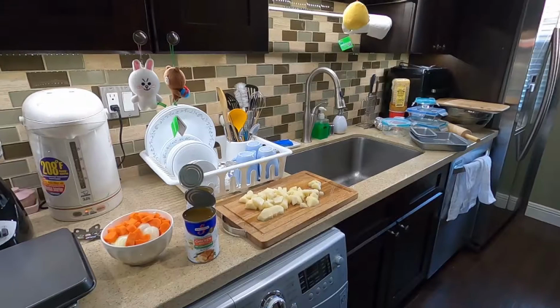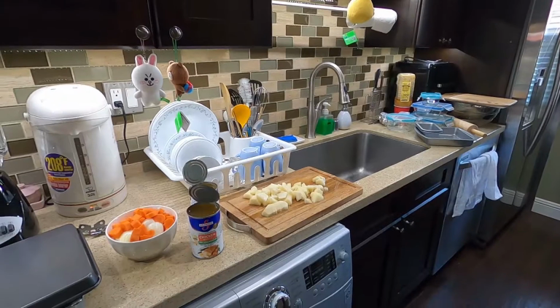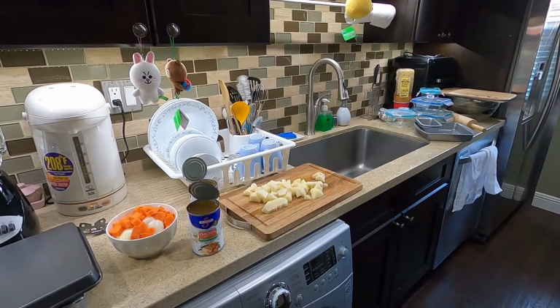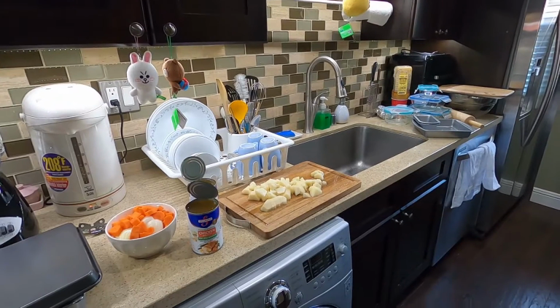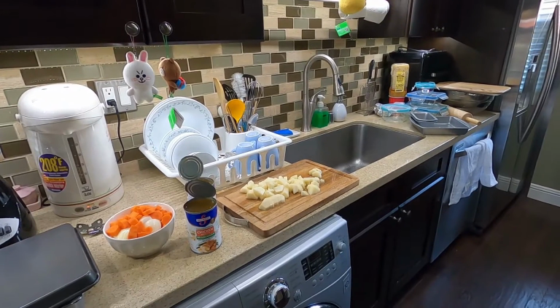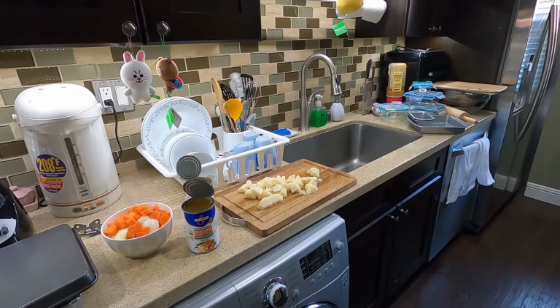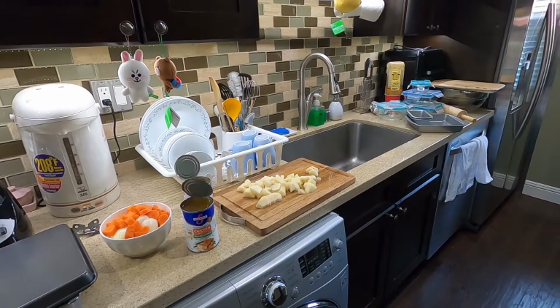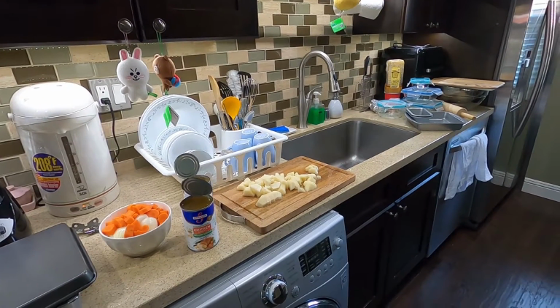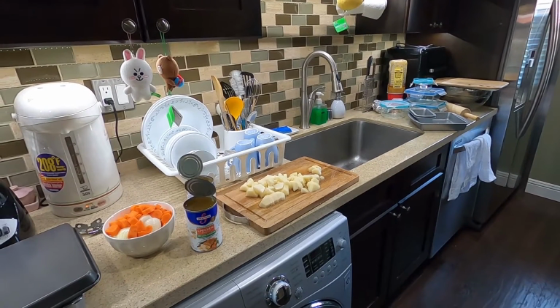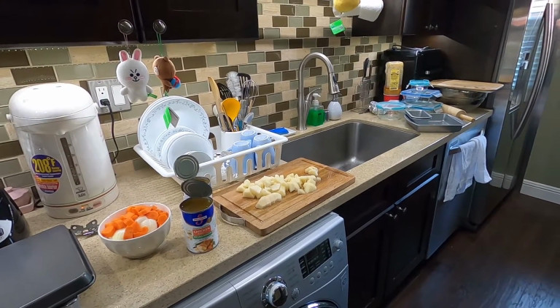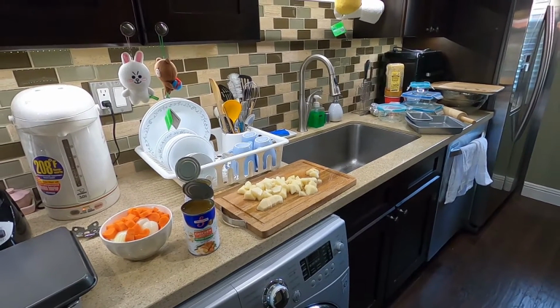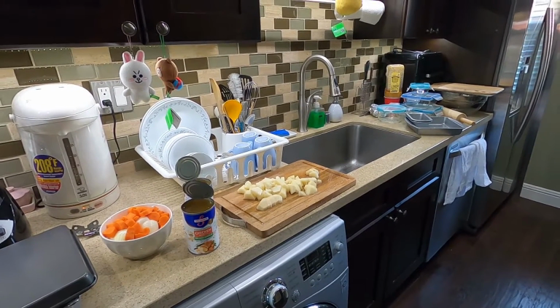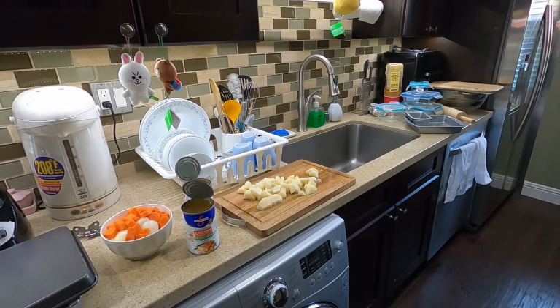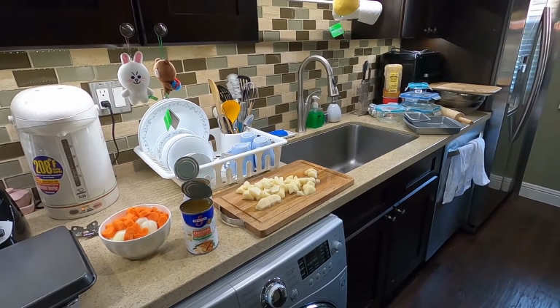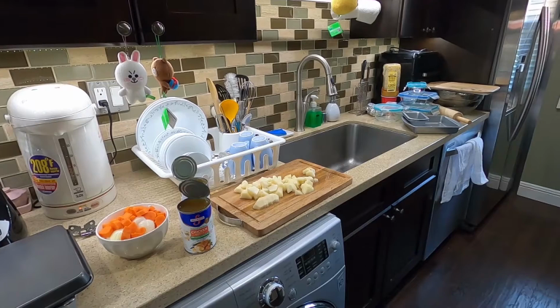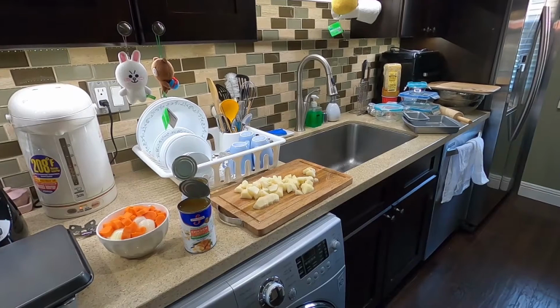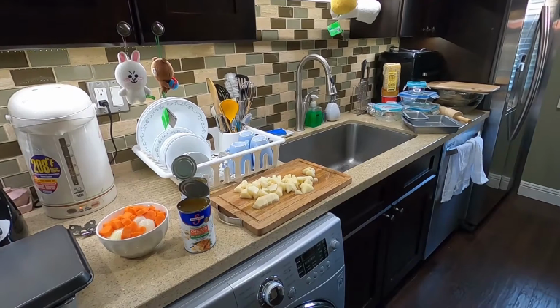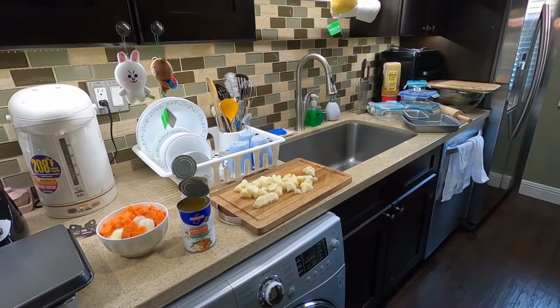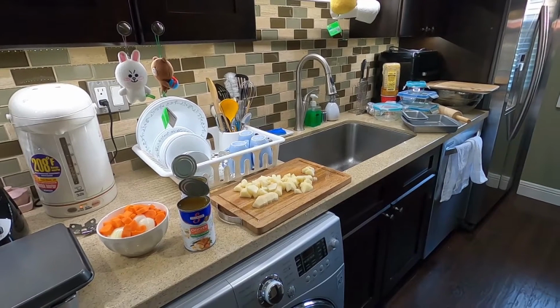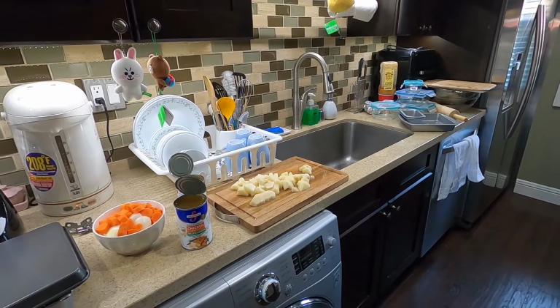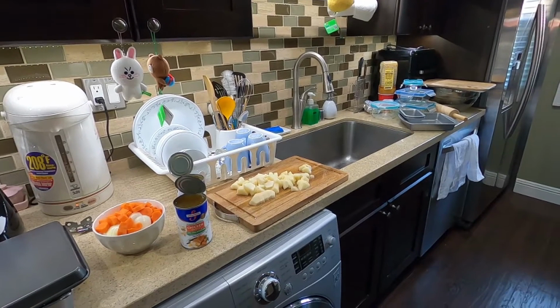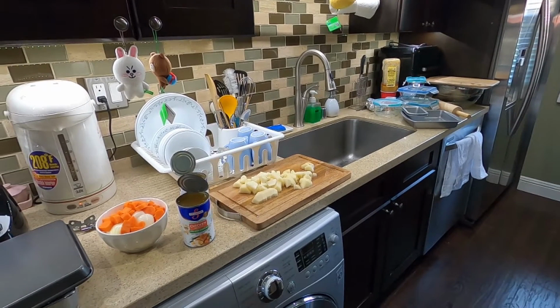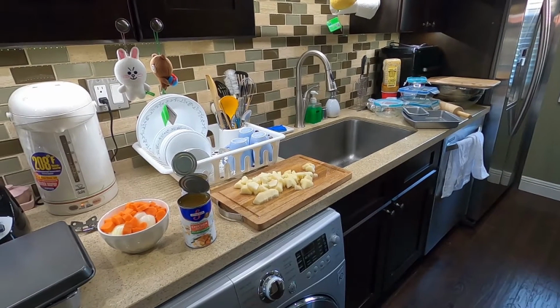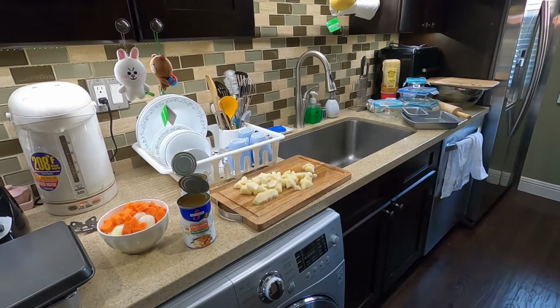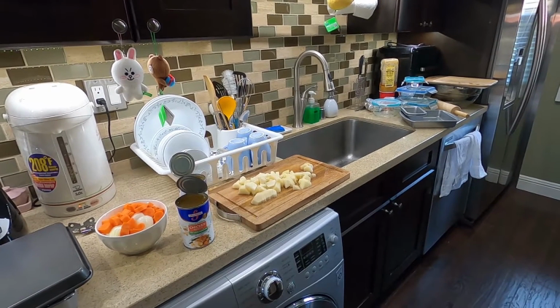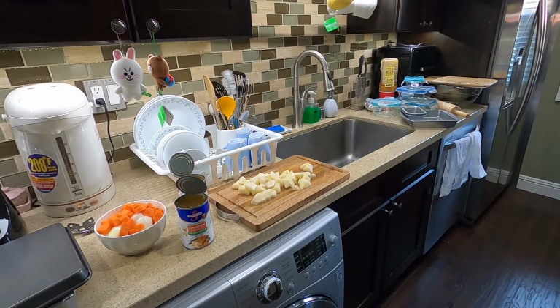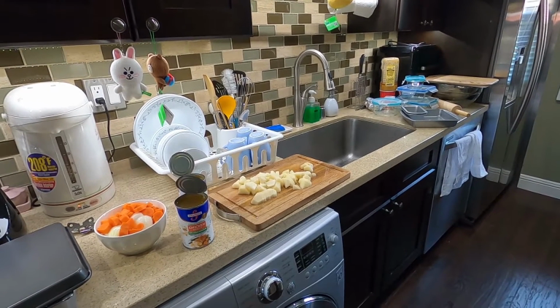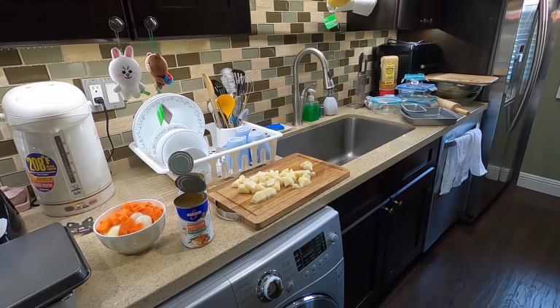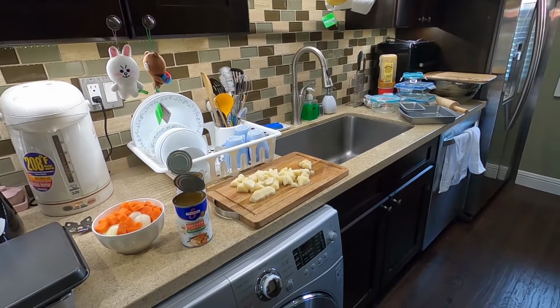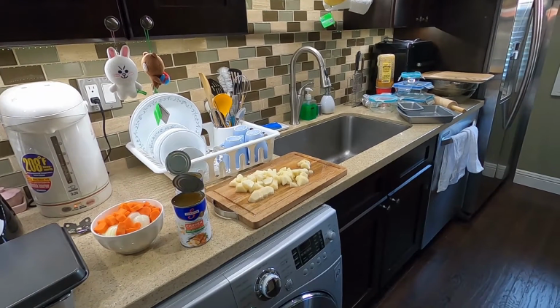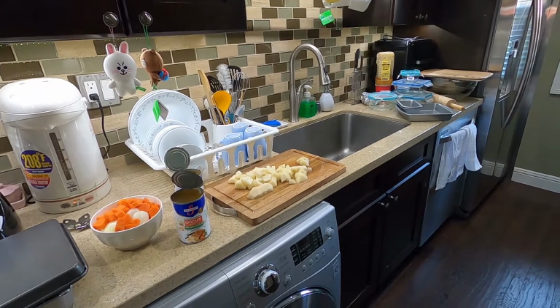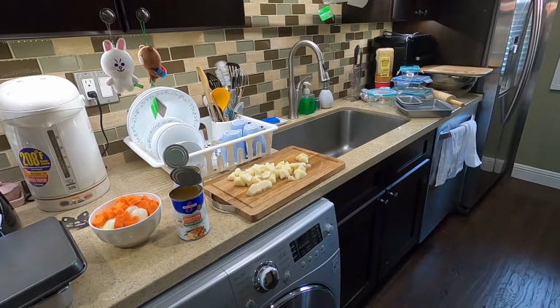Hello everyone, welcome back to my channel. Today I'm going to try to use my instant pot again and today I'm going to make some sort of soup.